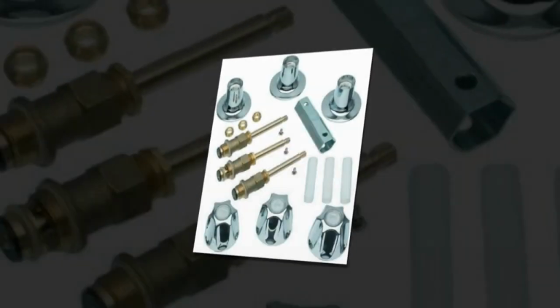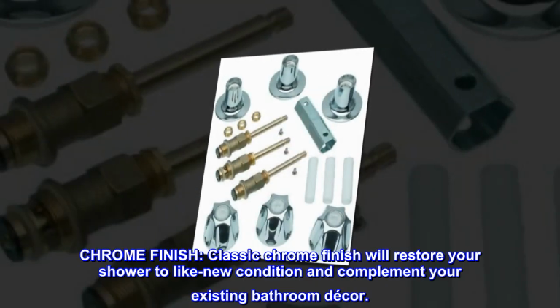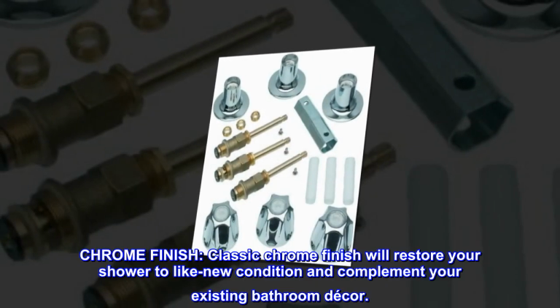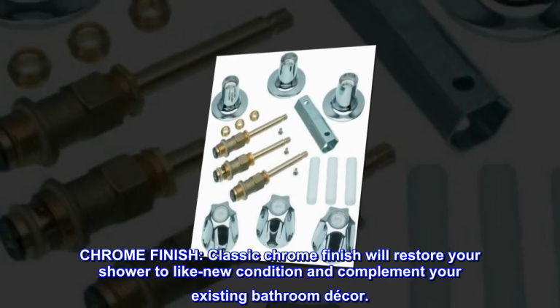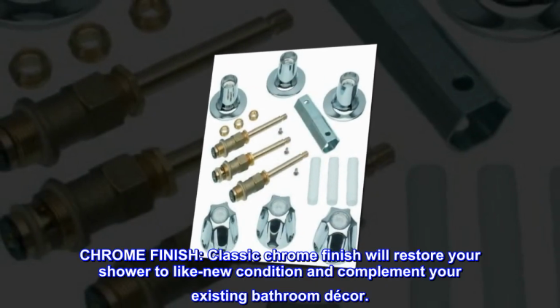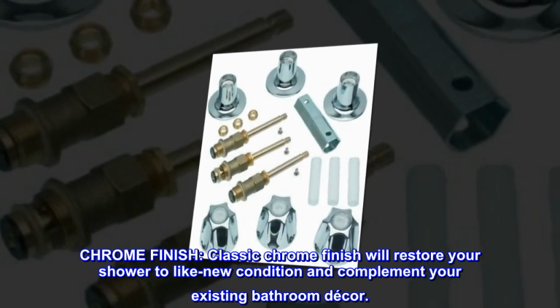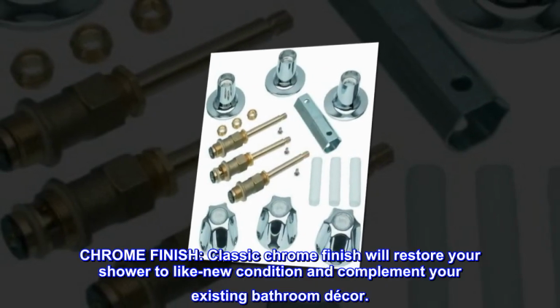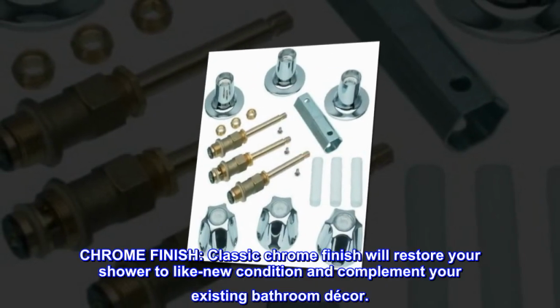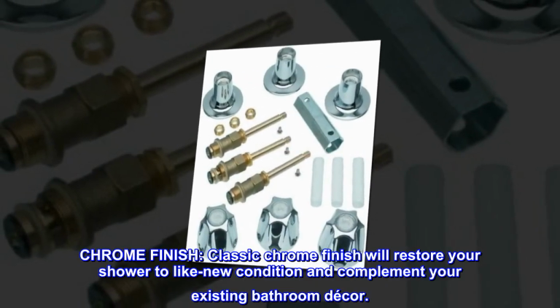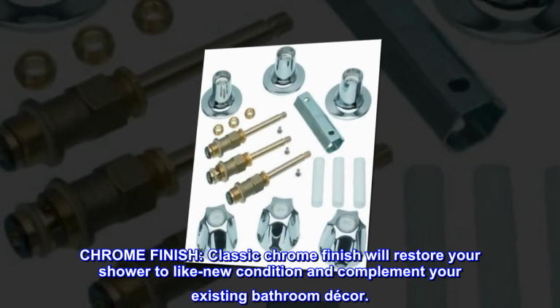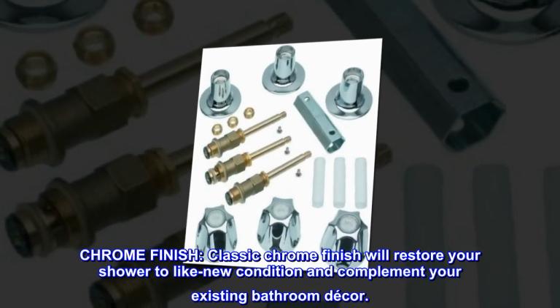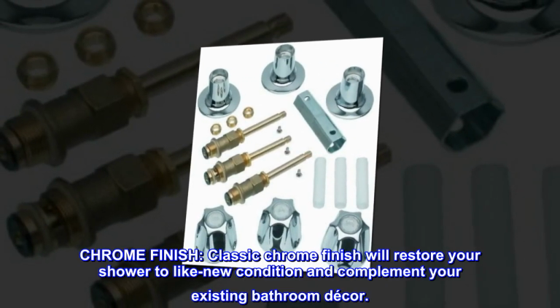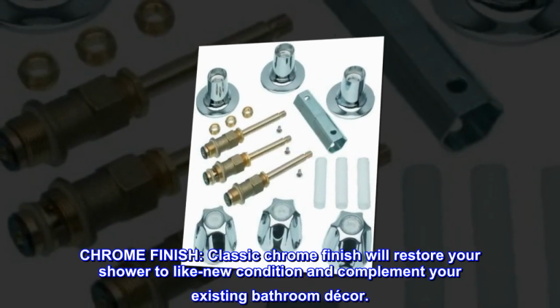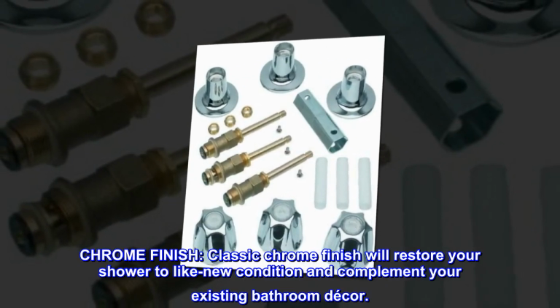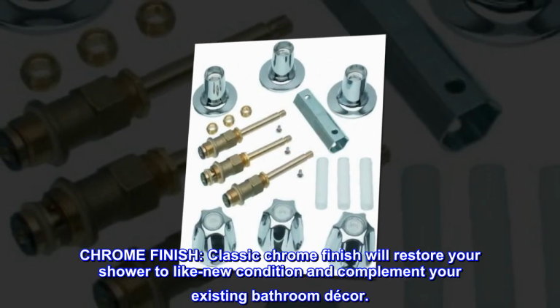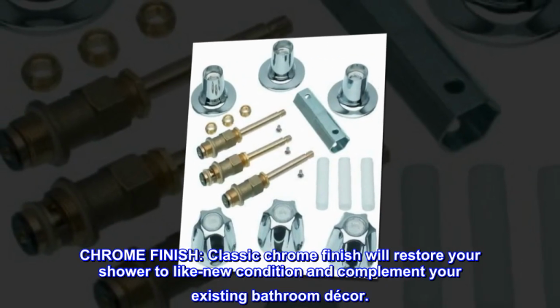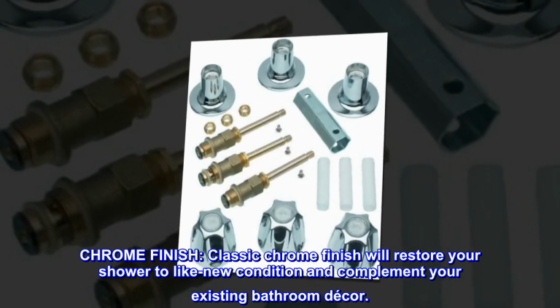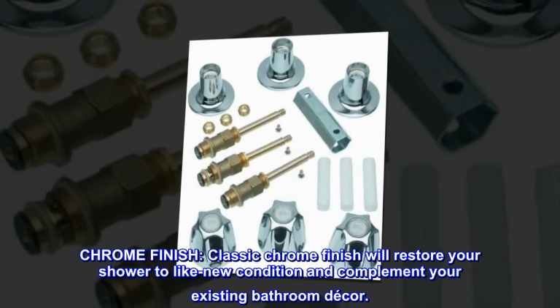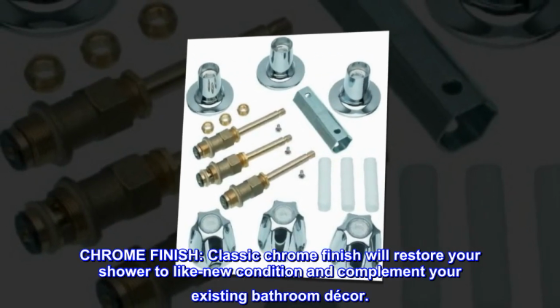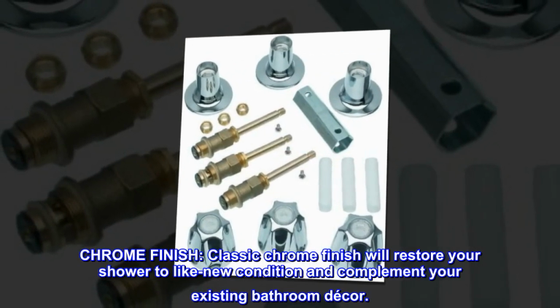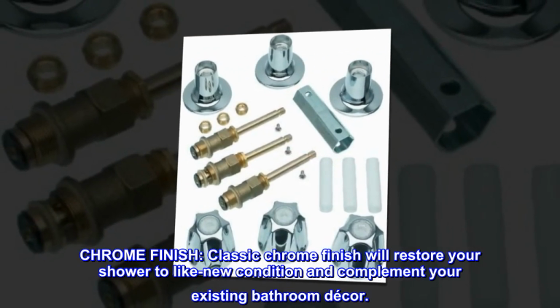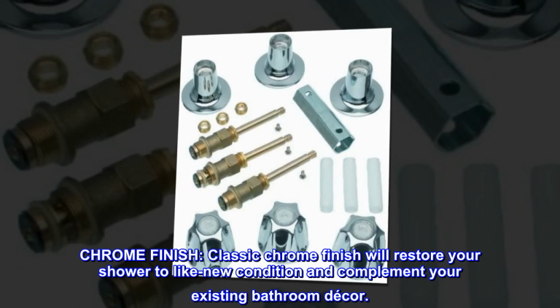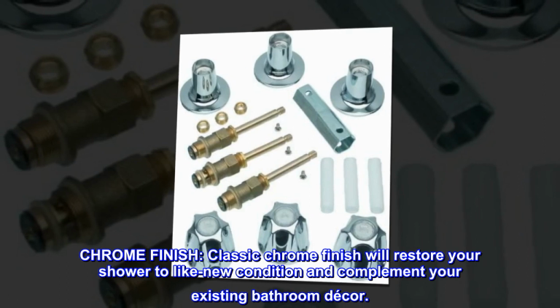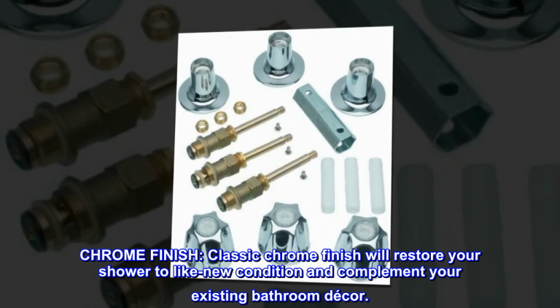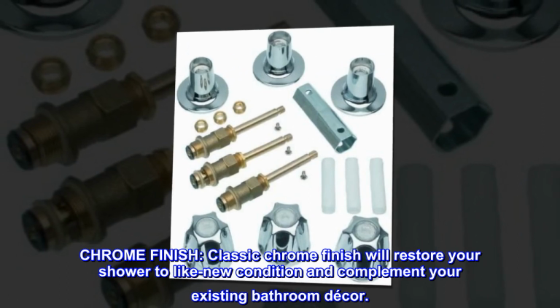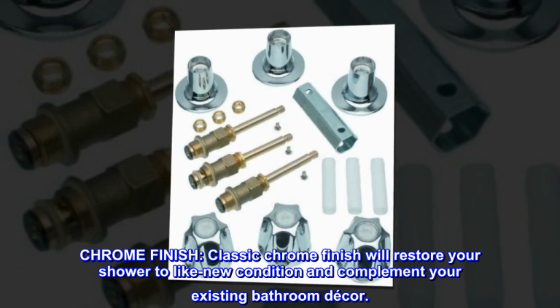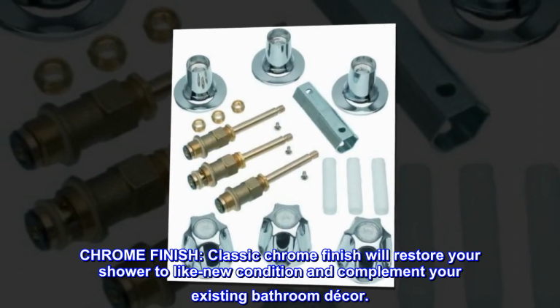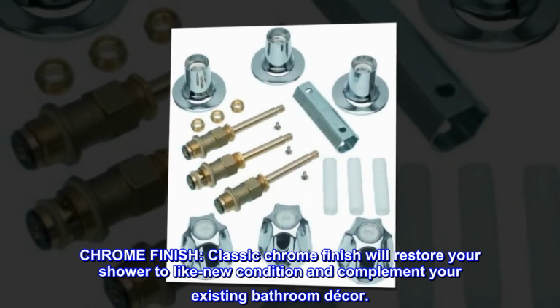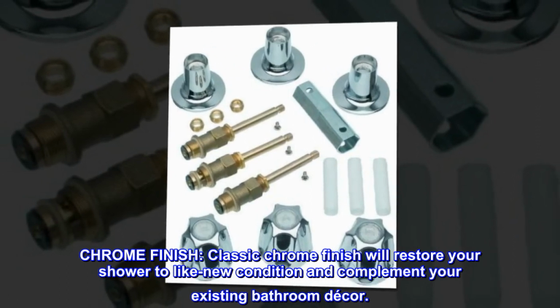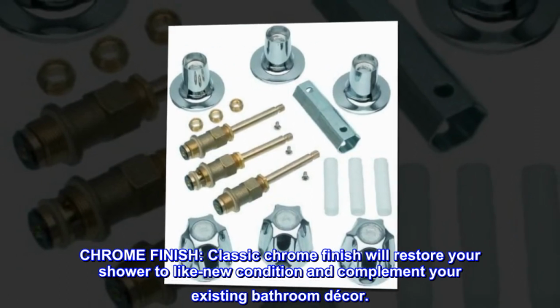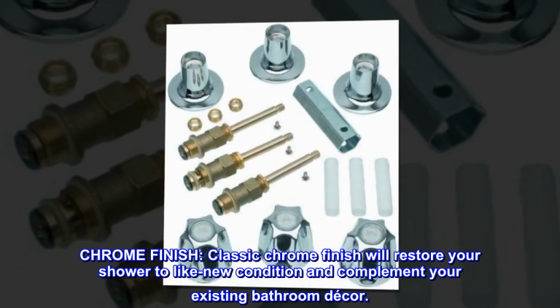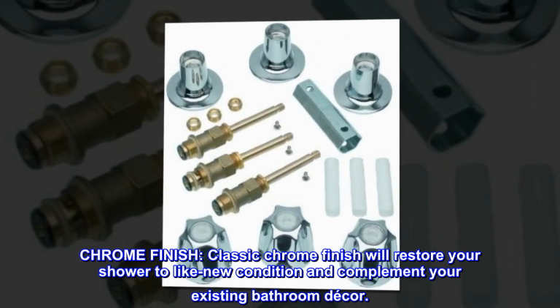Chrome Finish. Classic Chrome Finish will restore your shower to like-new condition and complement your existing bathroom decor.